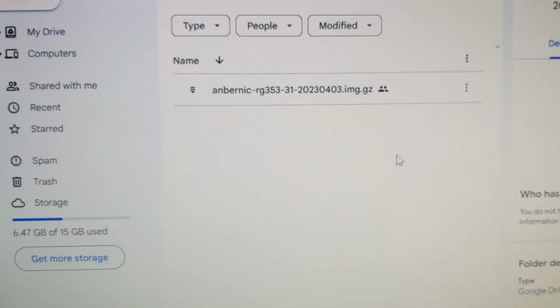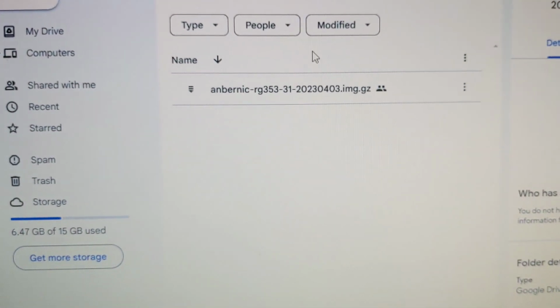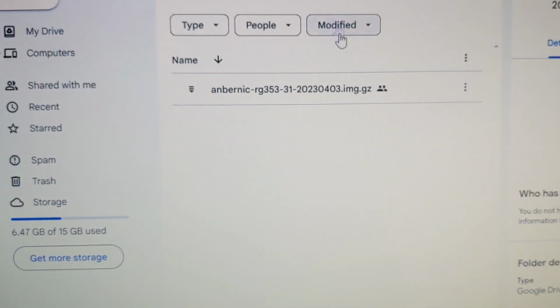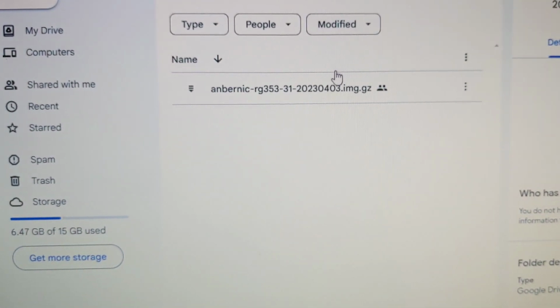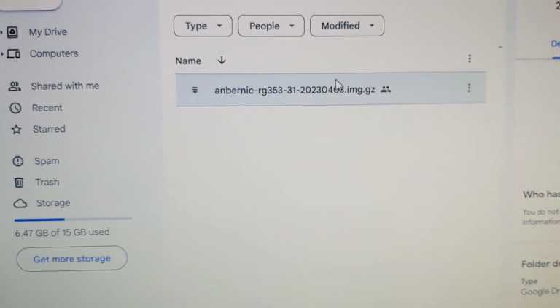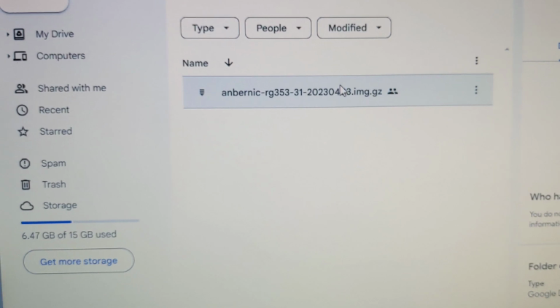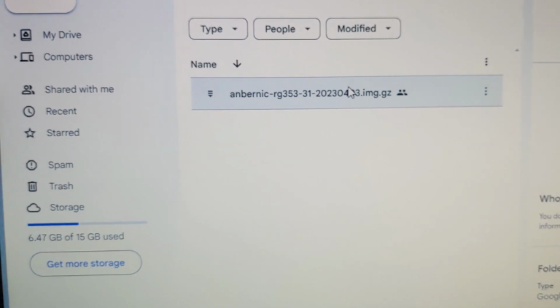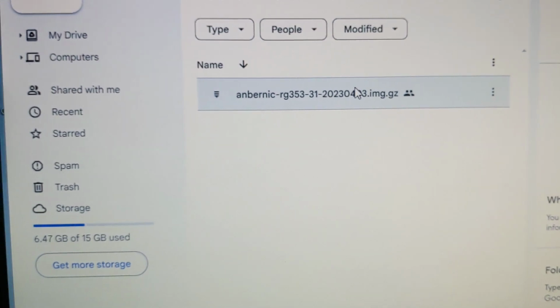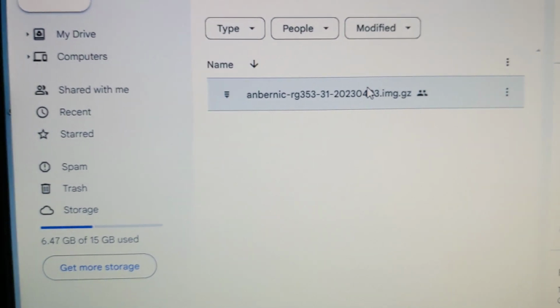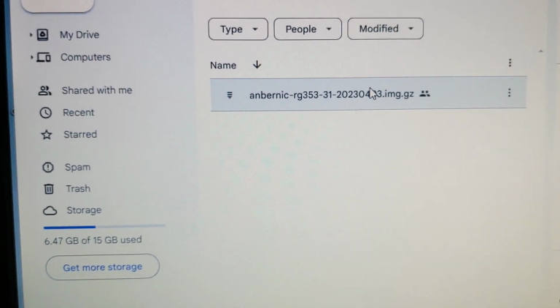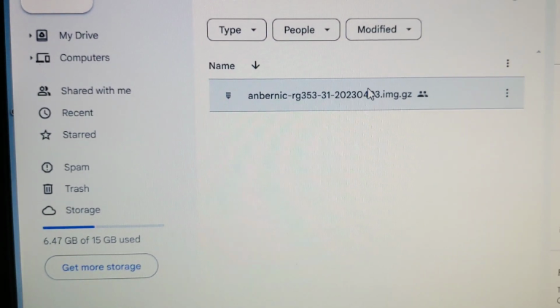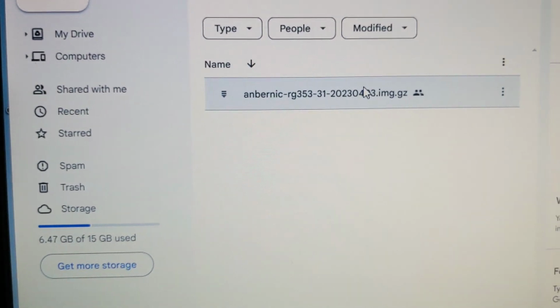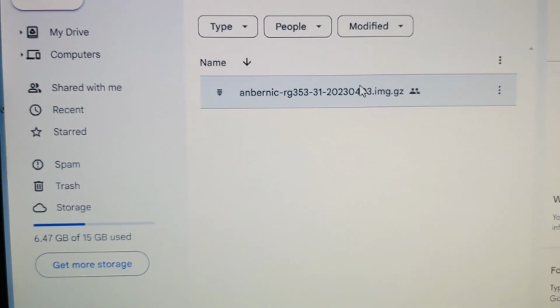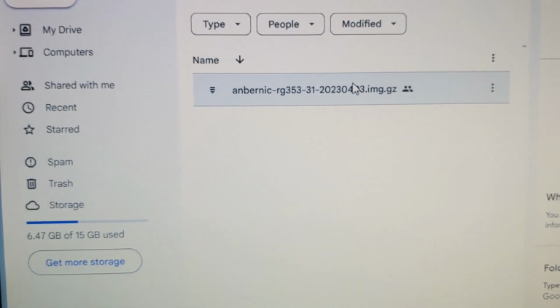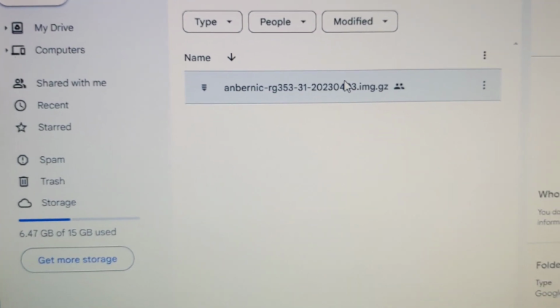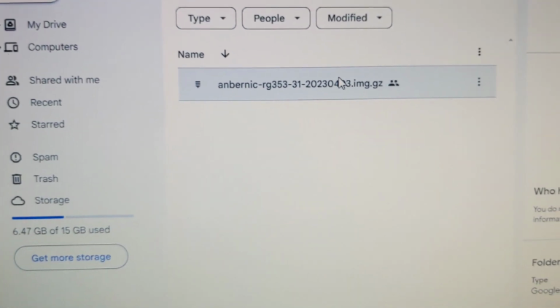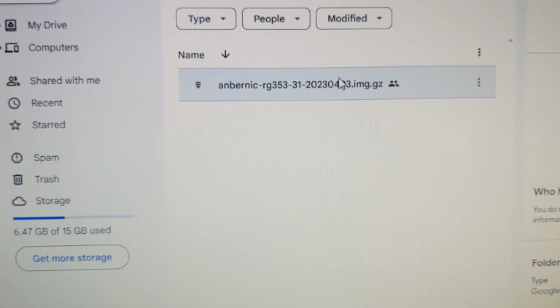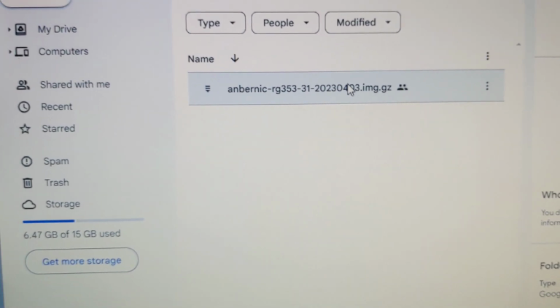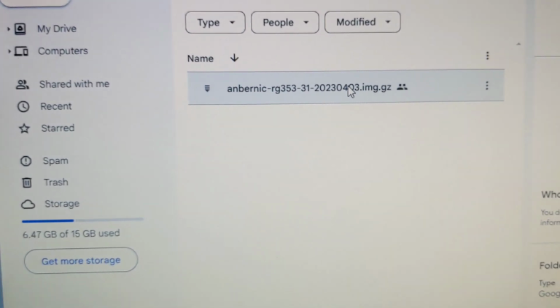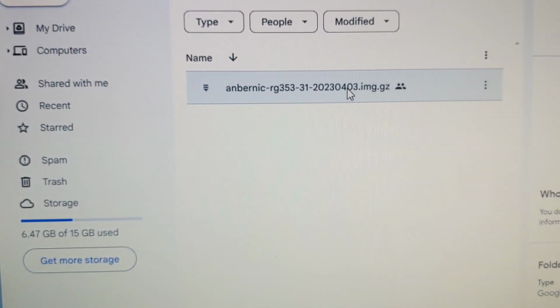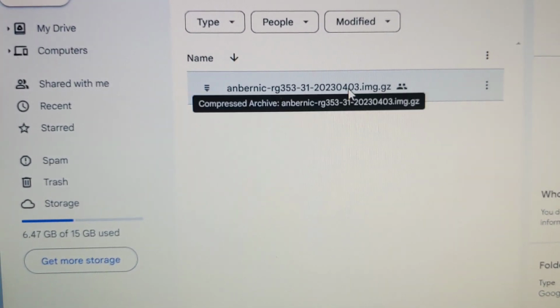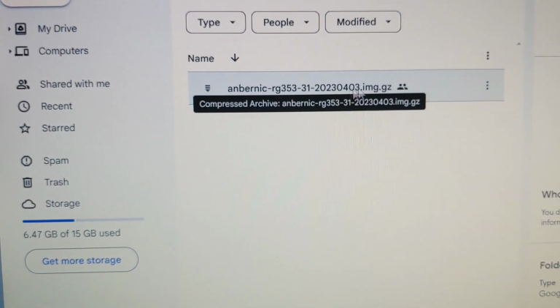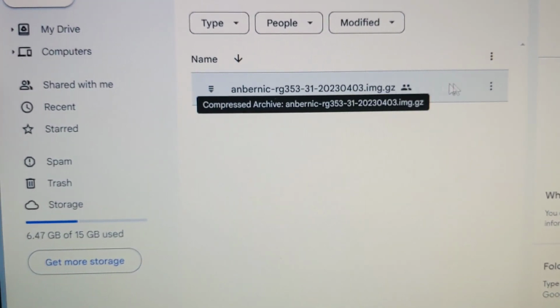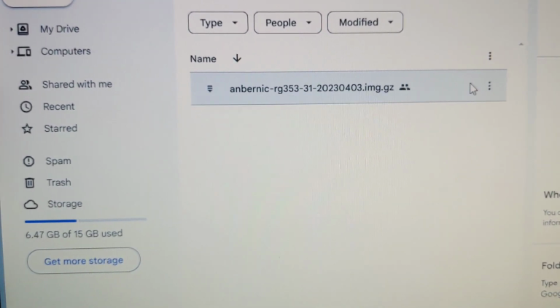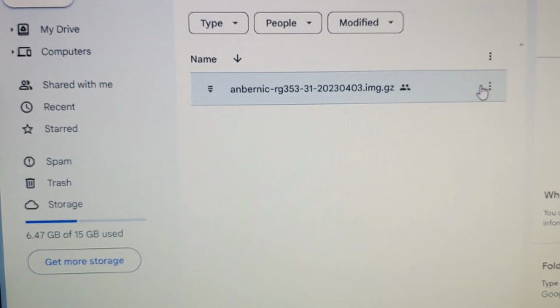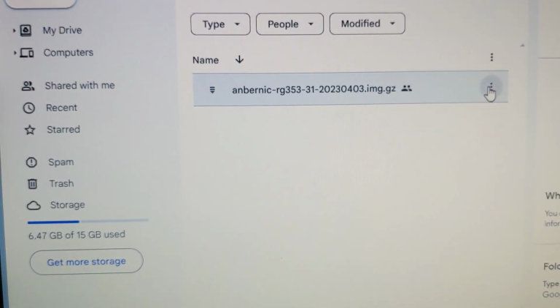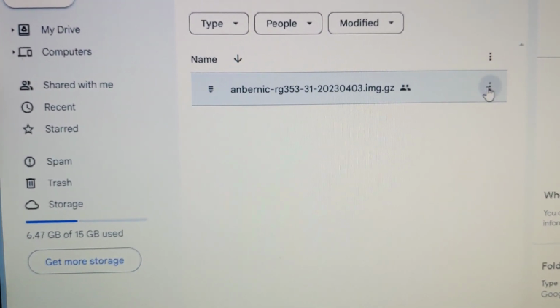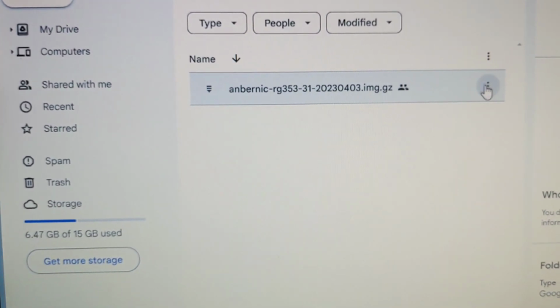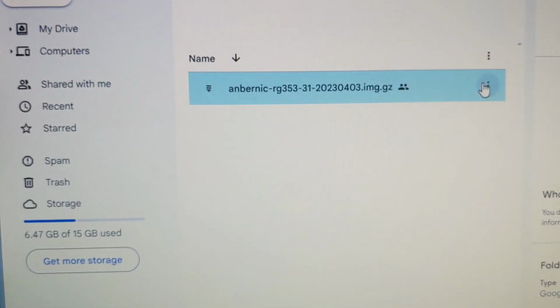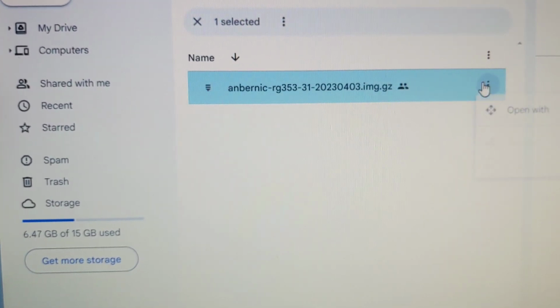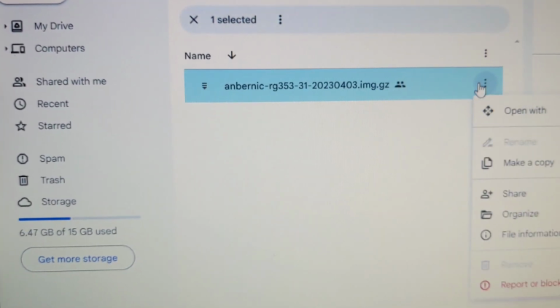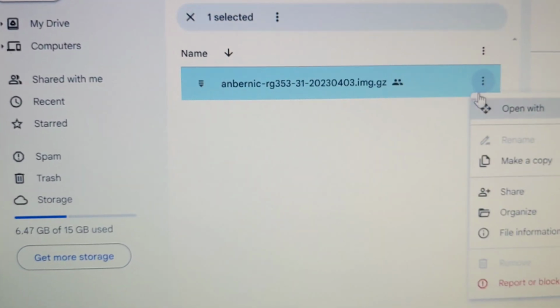I use the Linux one. This button doesn't work, but you can copy the link, paste it, and it takes you to the firmware file. You'll still need to uncompress the GZ file to get the image file. I'll do it here just to show you — I'm going to go download it.